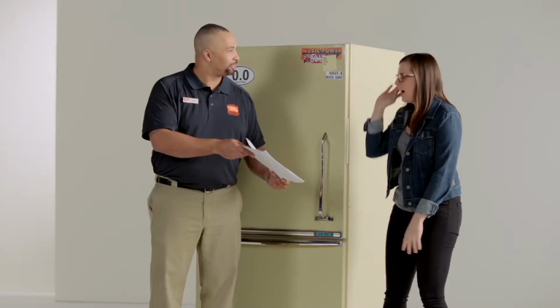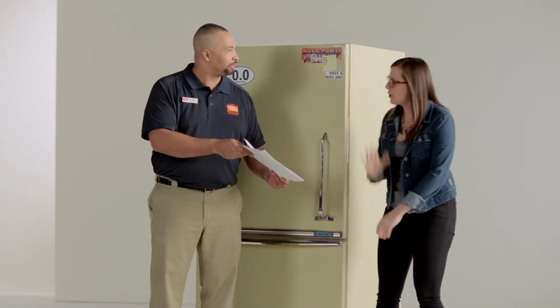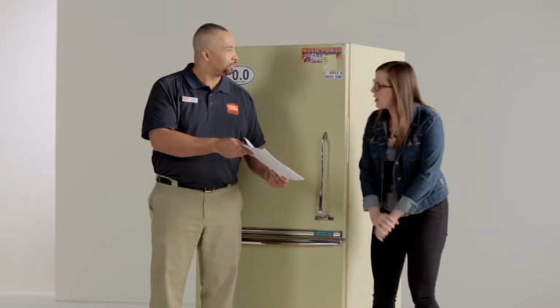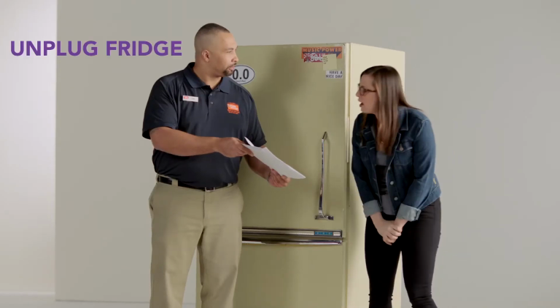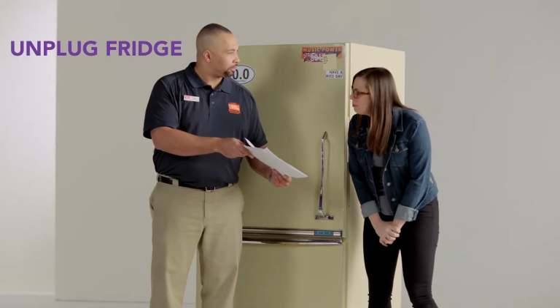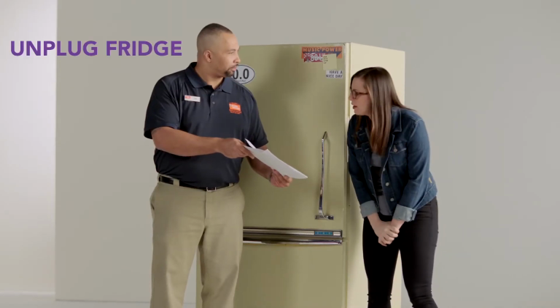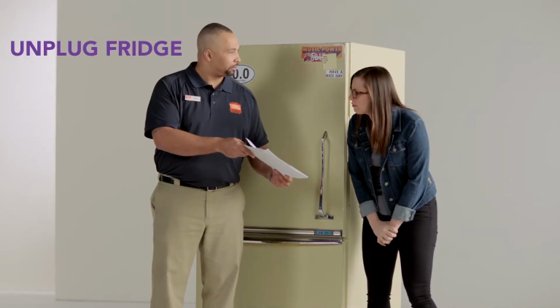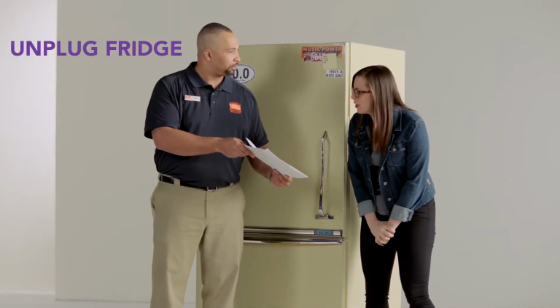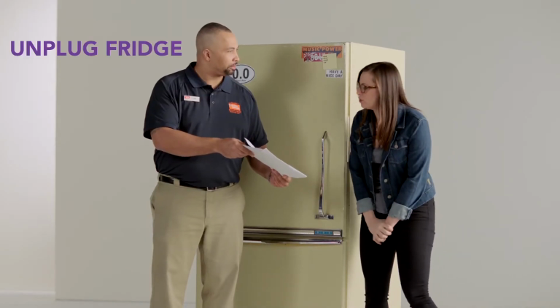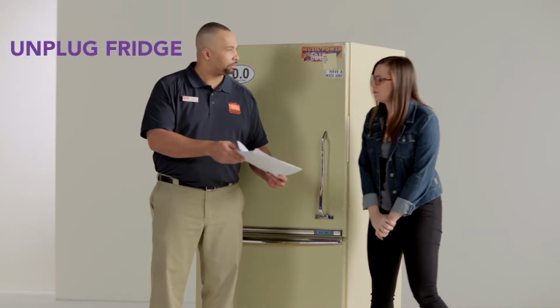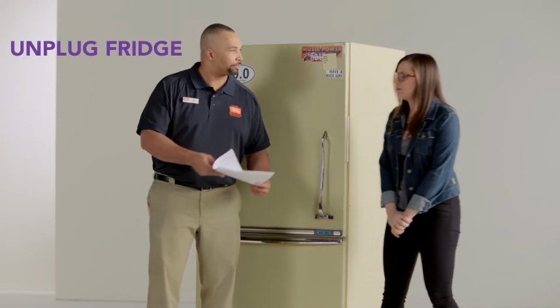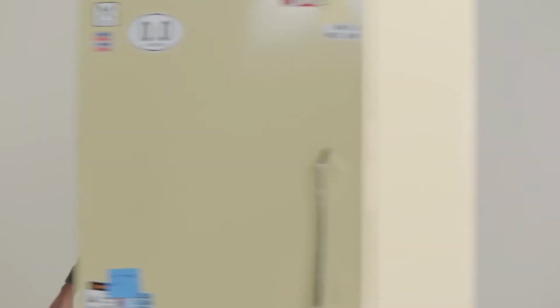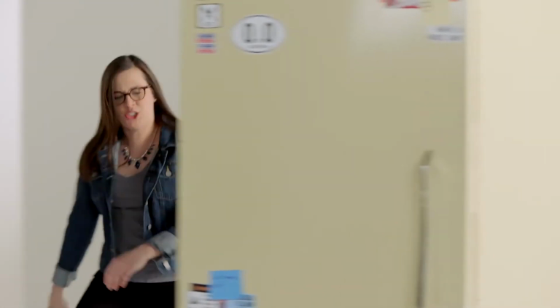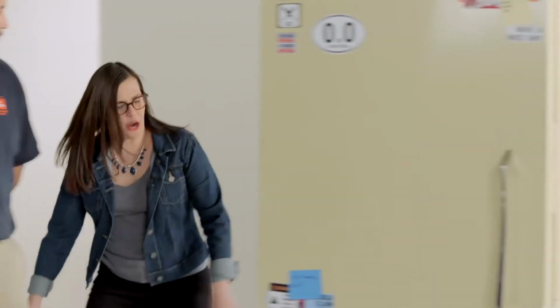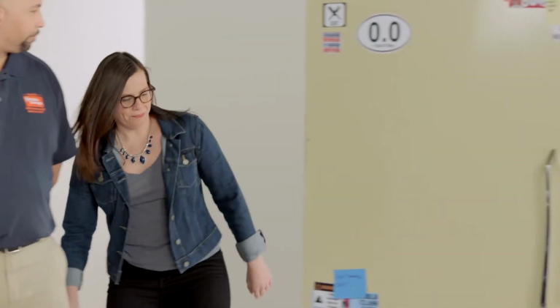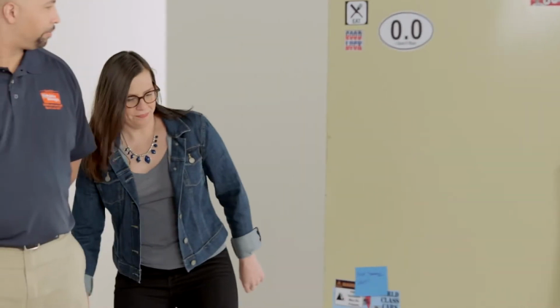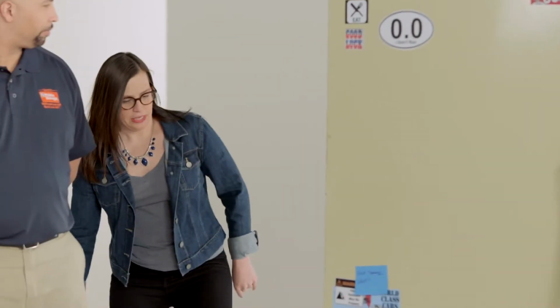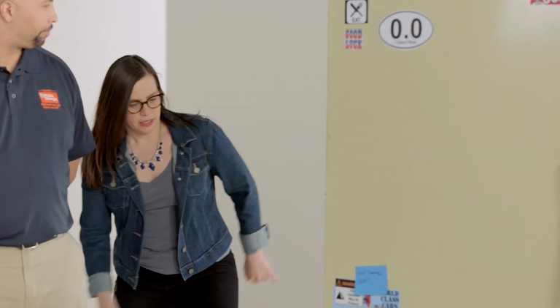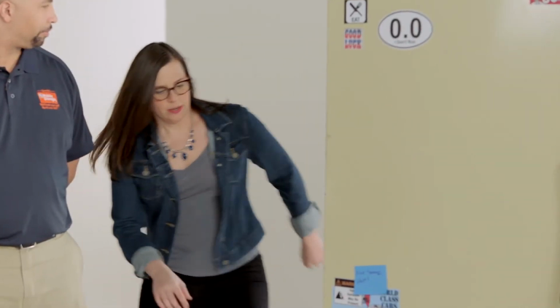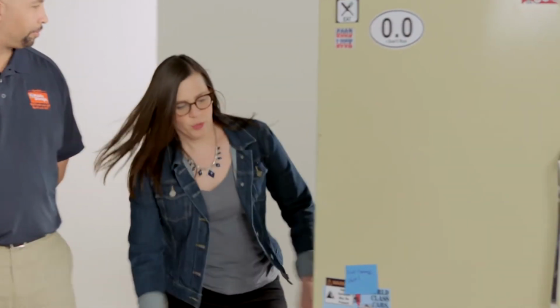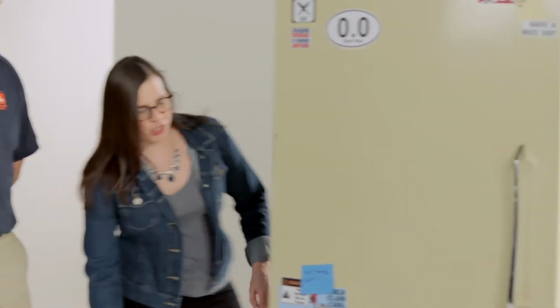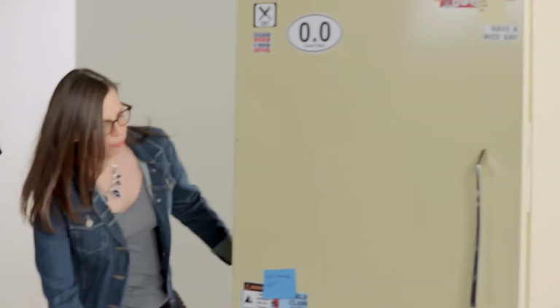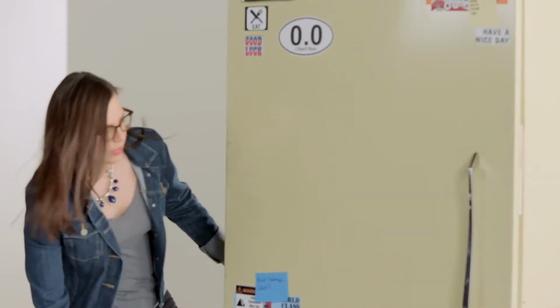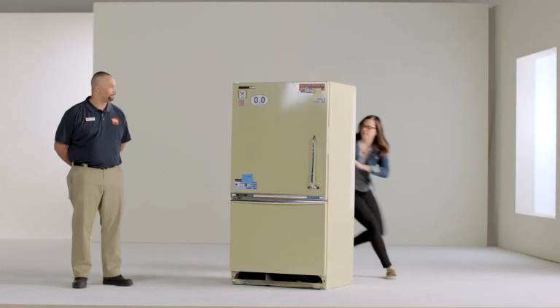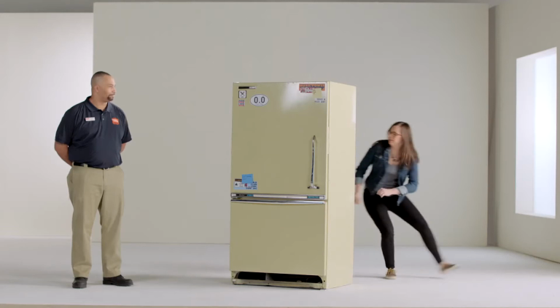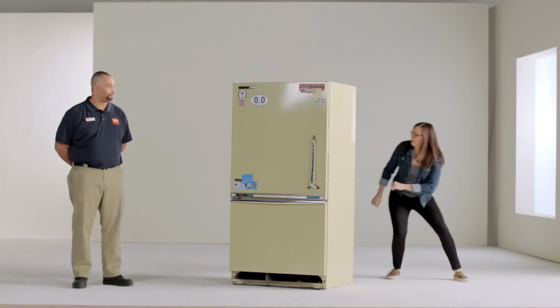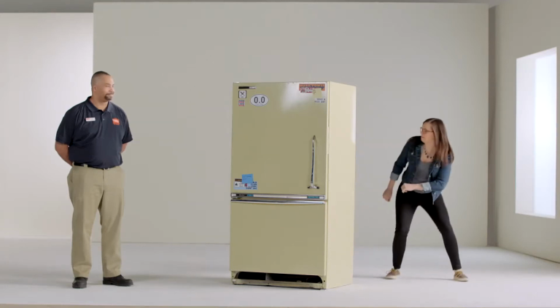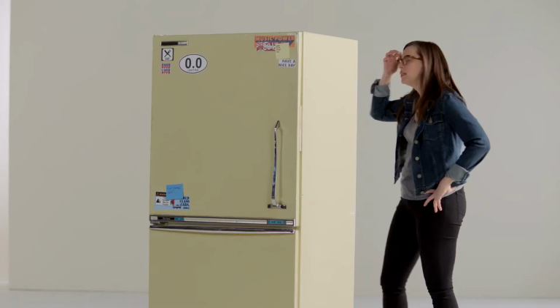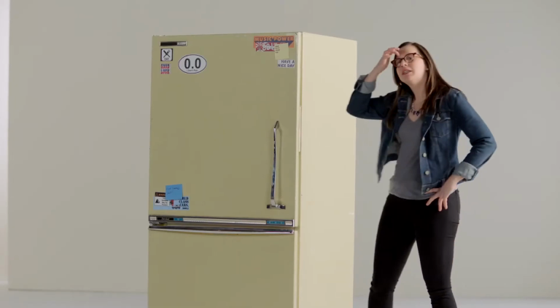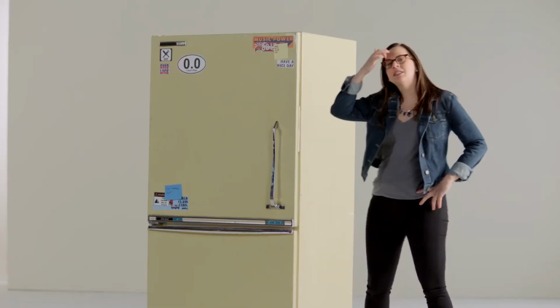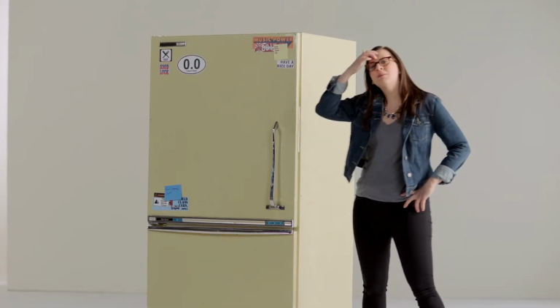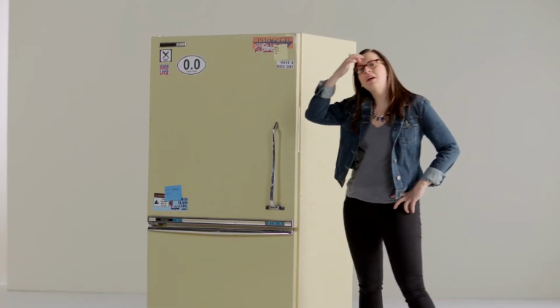Okay, unplug the fridge. Where'd you go? Where'd you go, plug? Is there a plug?